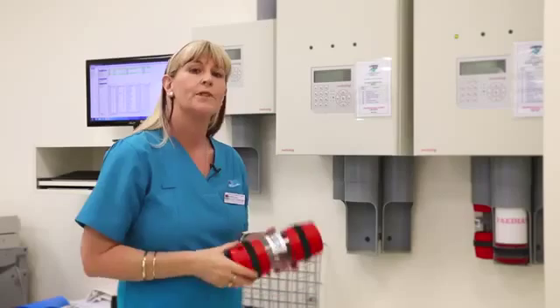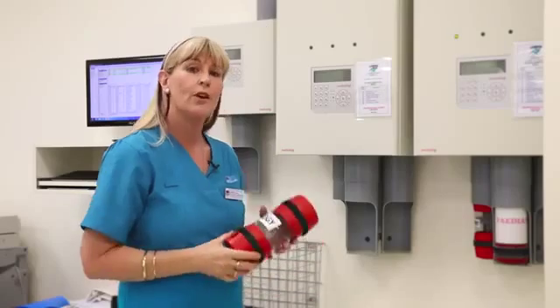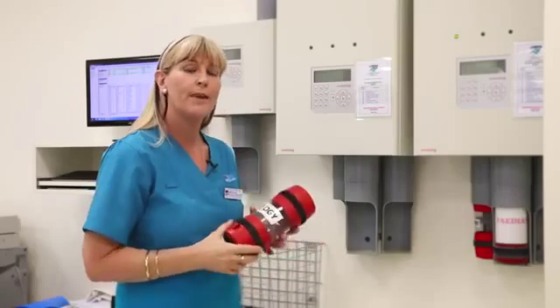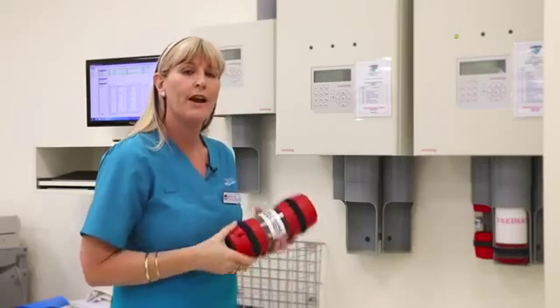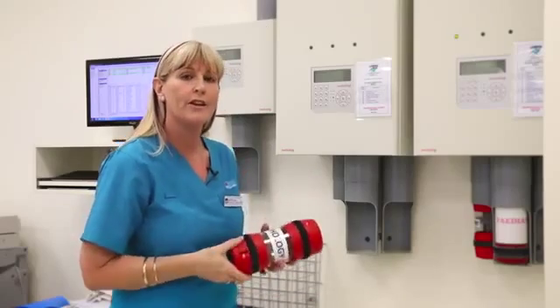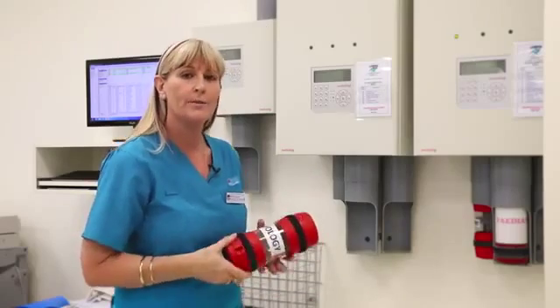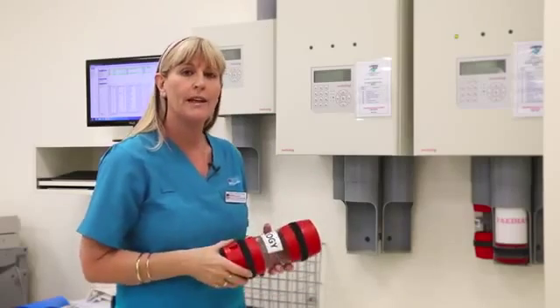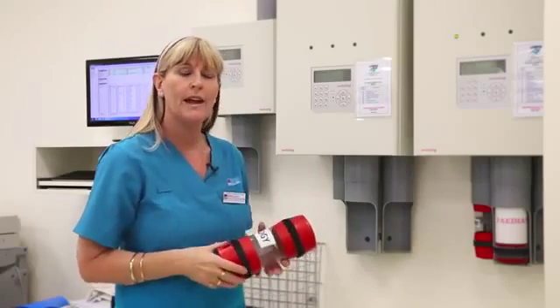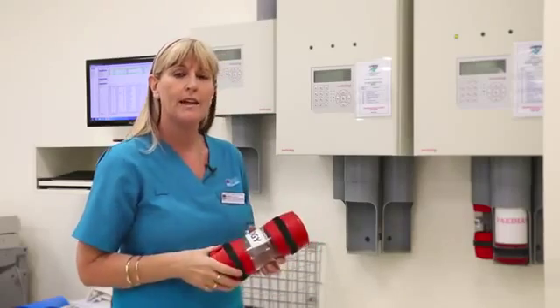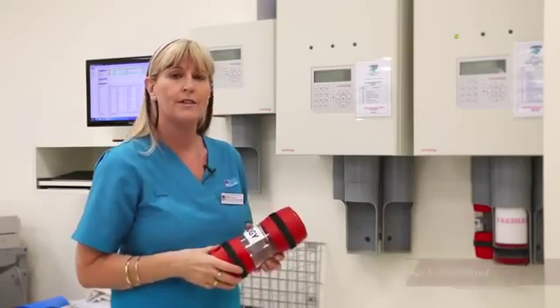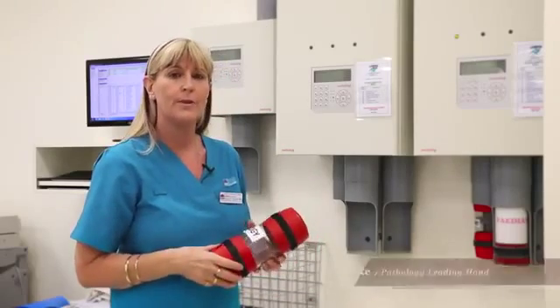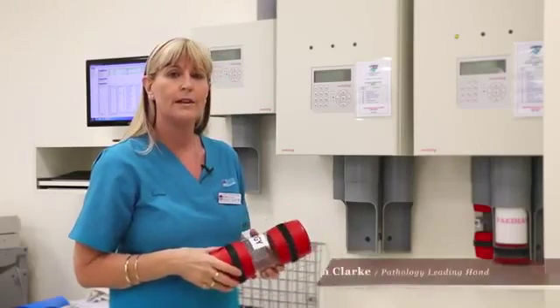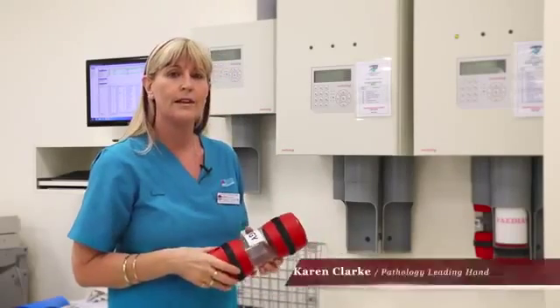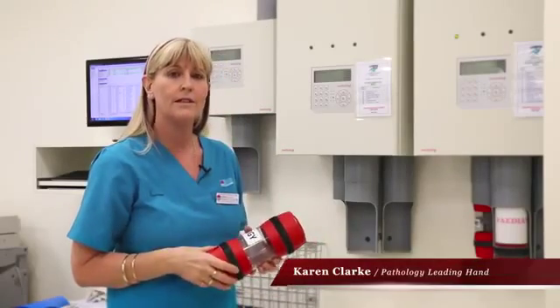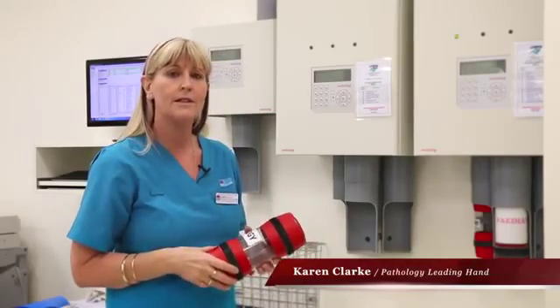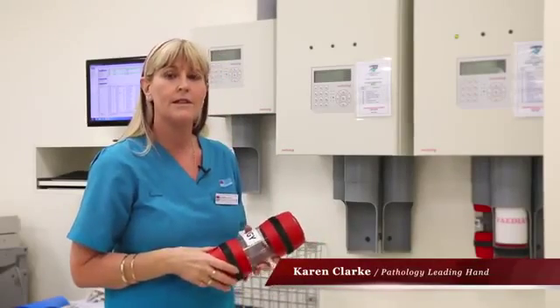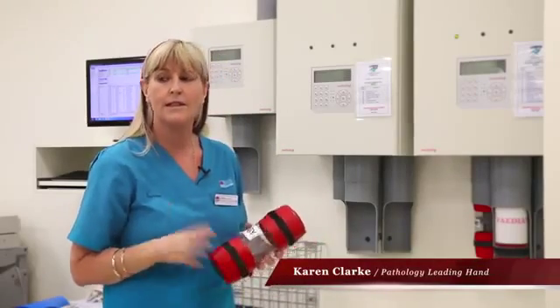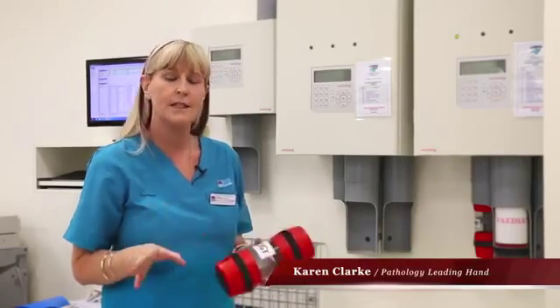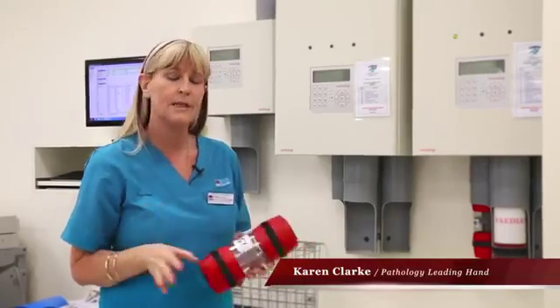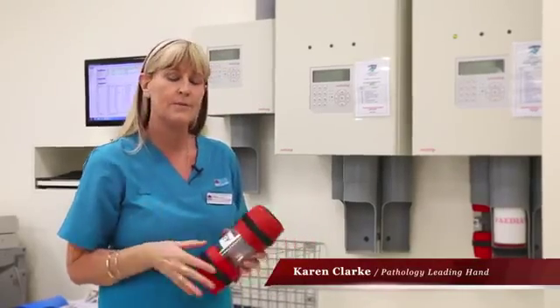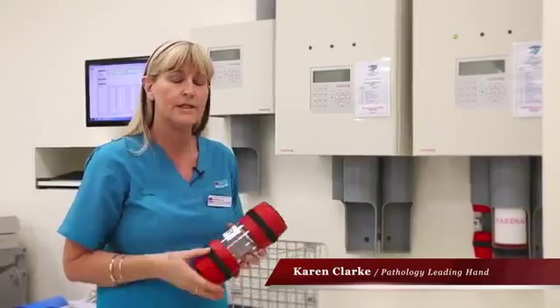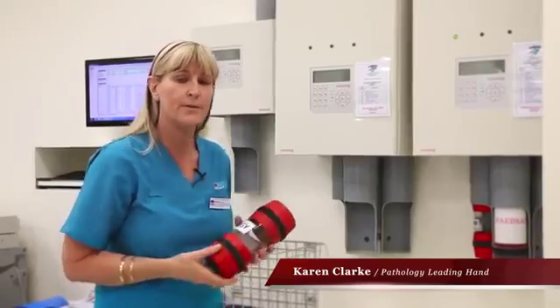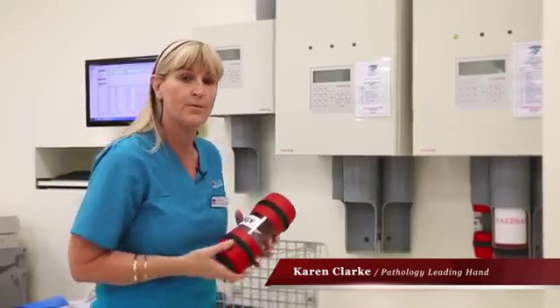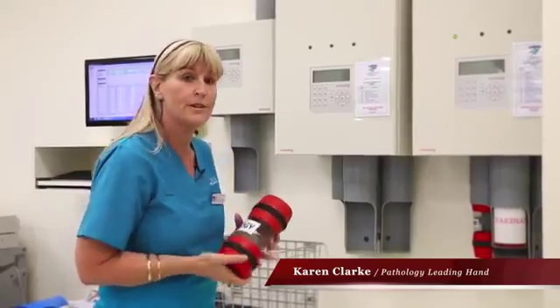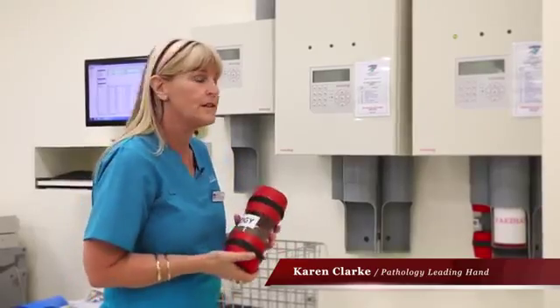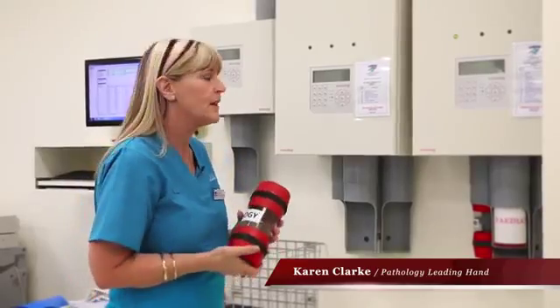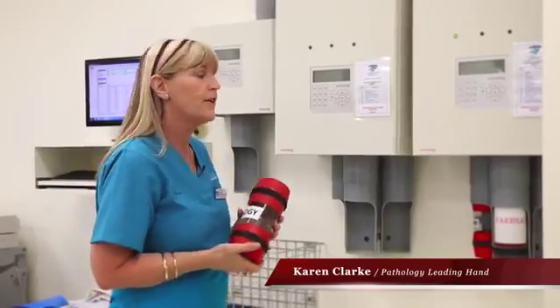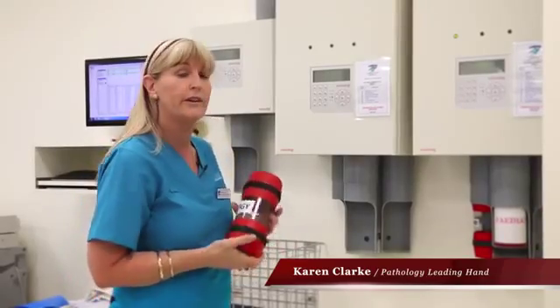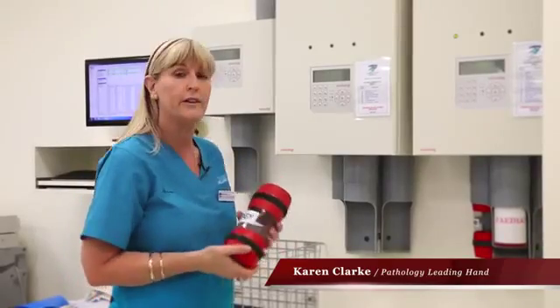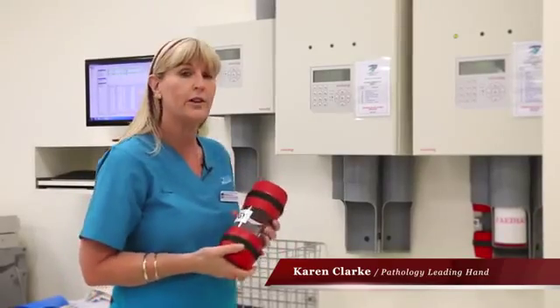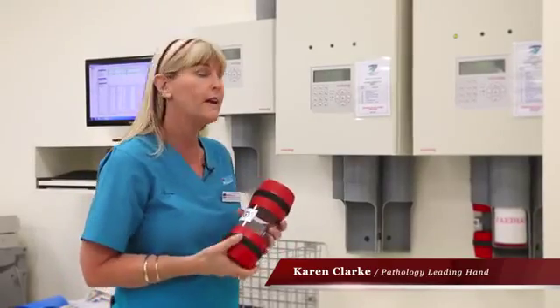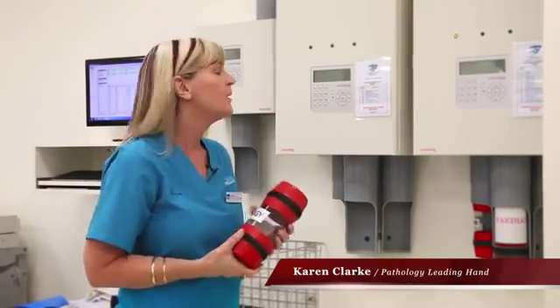I'm Karen, I'm Leading Hand of Blood Collectors and this is our specimen reception processing area in the new lab.